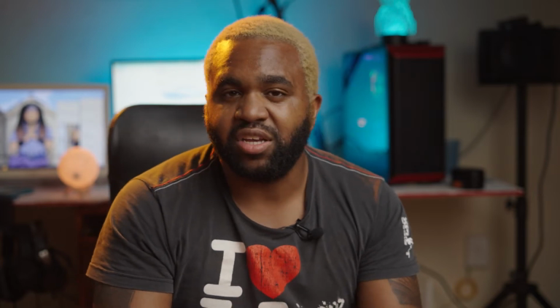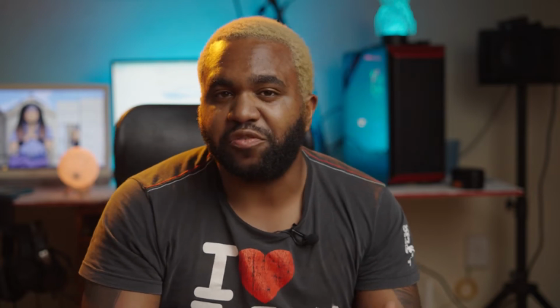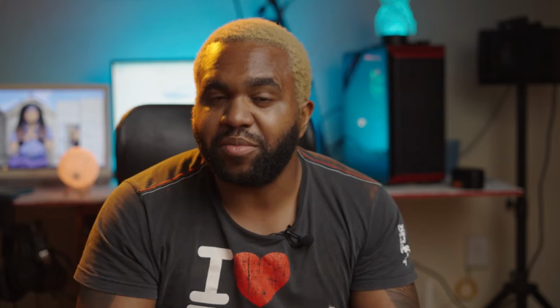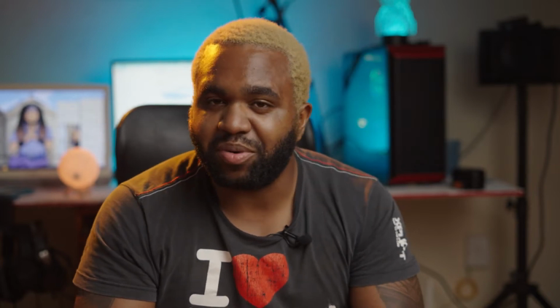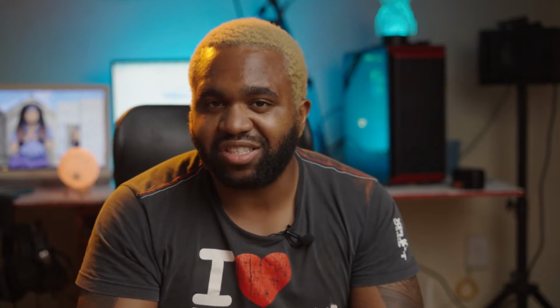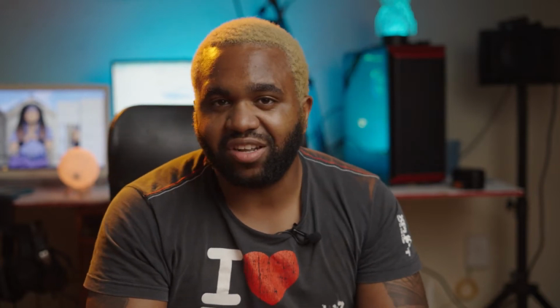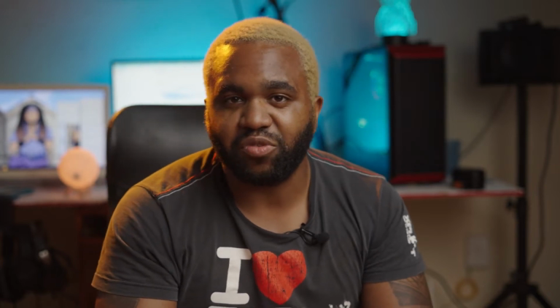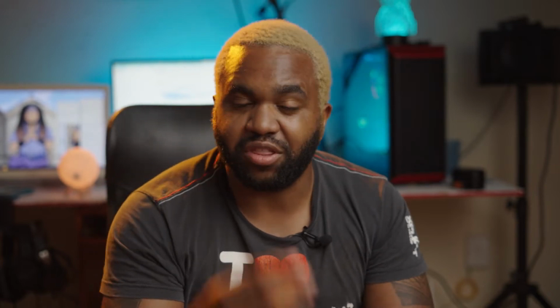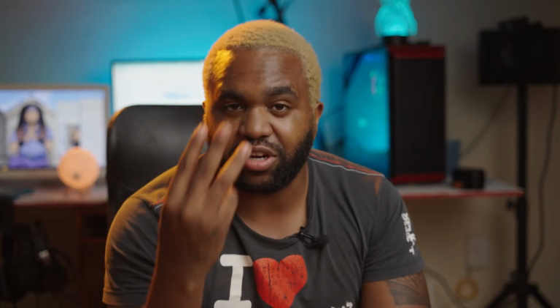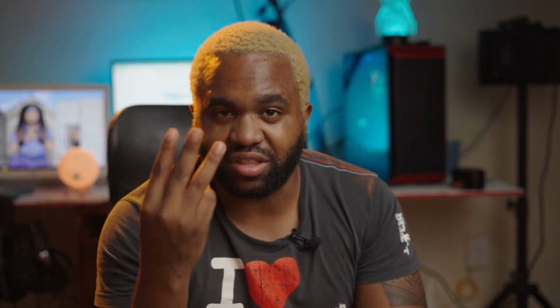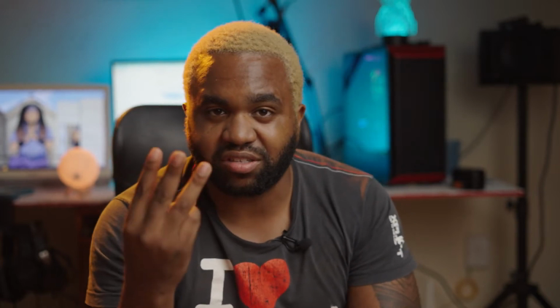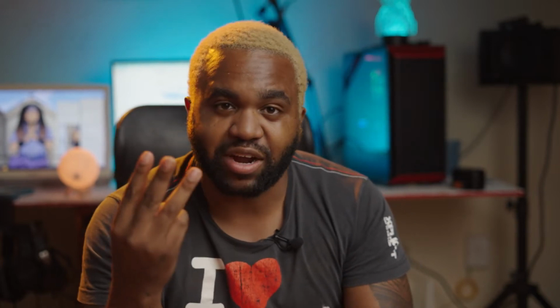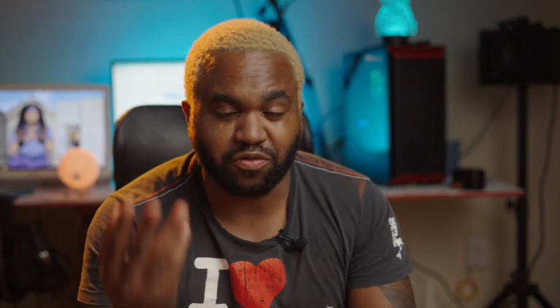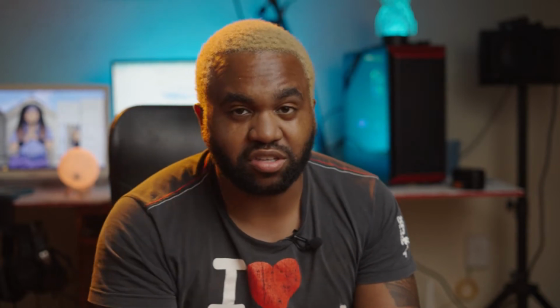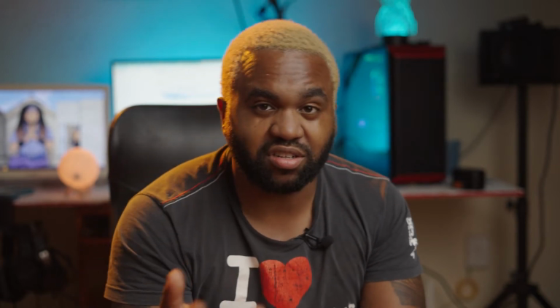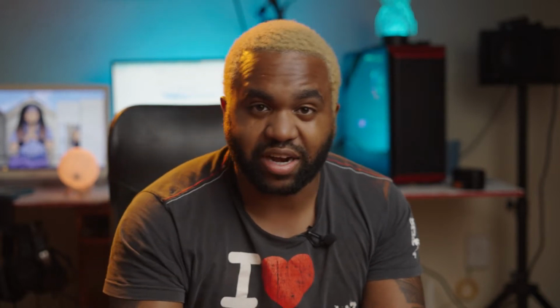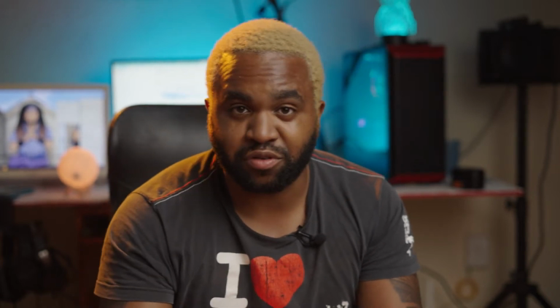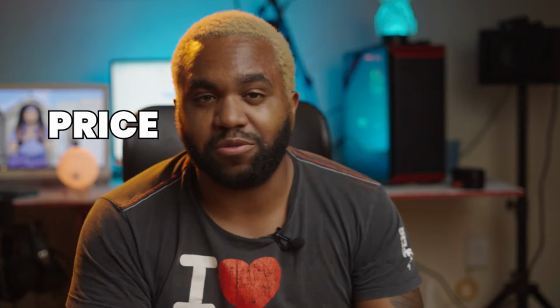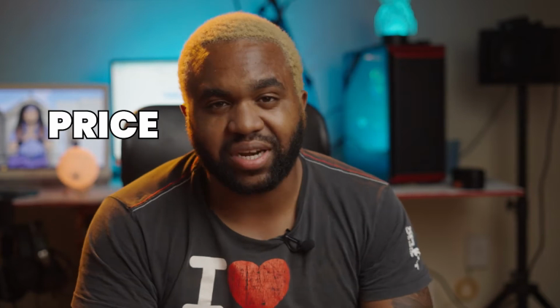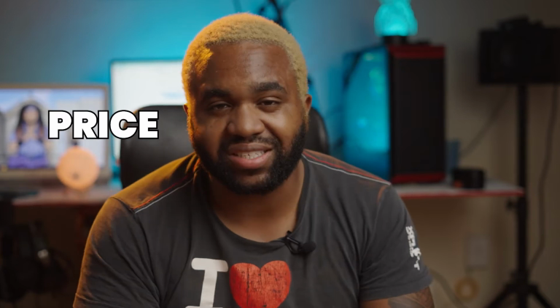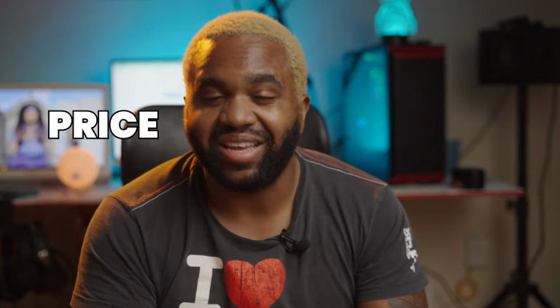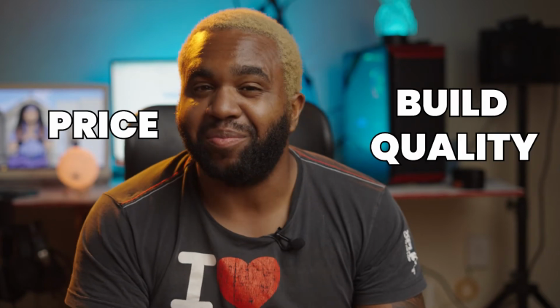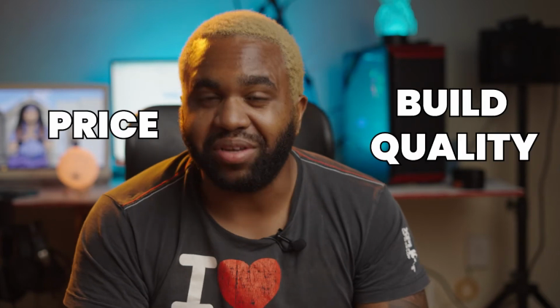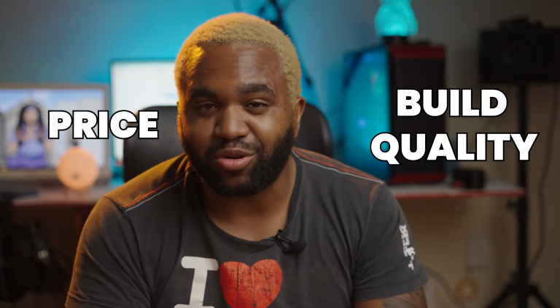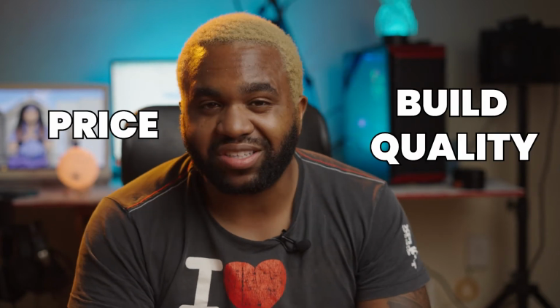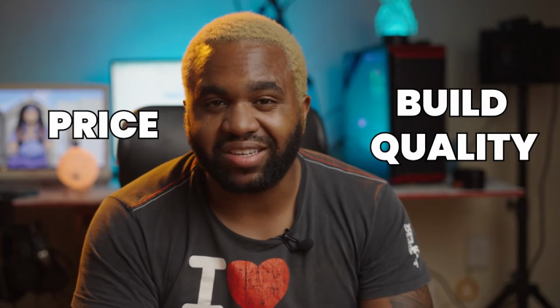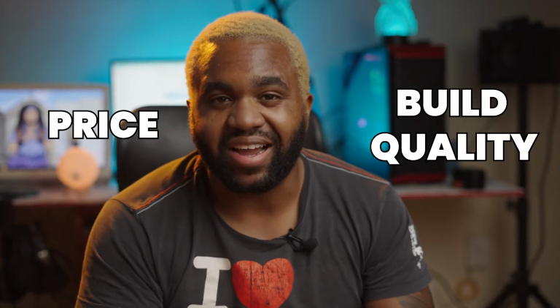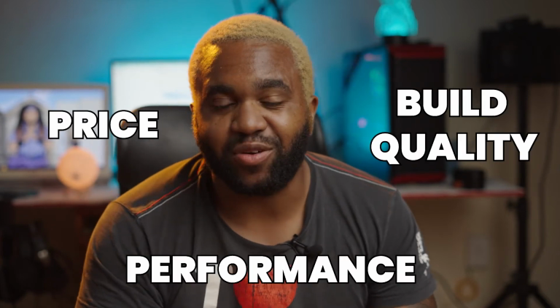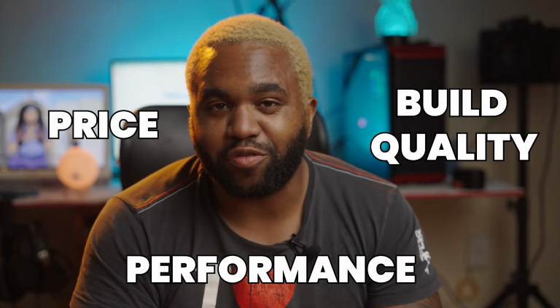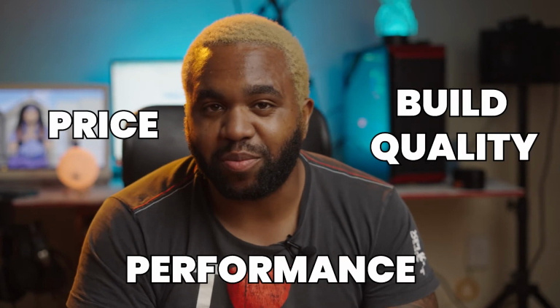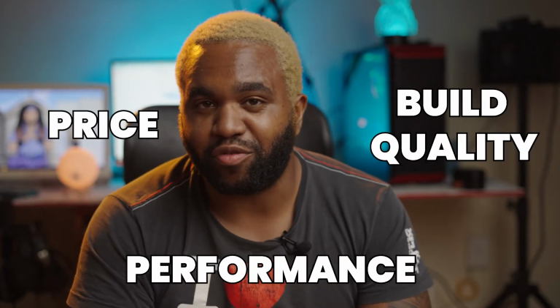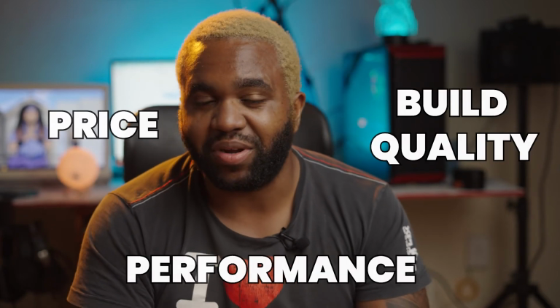The three things I want to focus on in this light review are price, build quality, and overall performance.